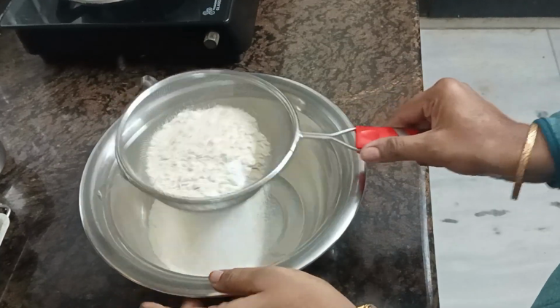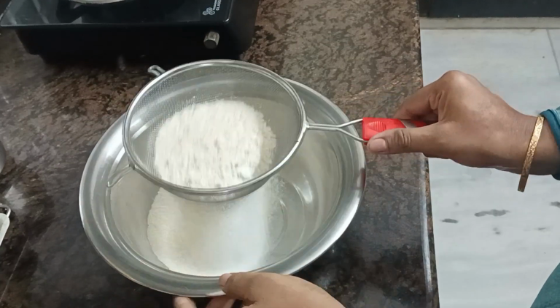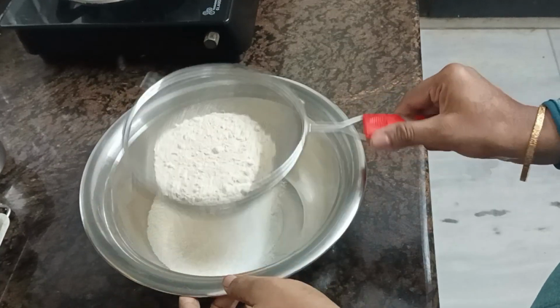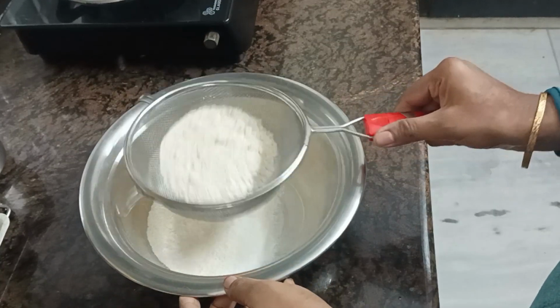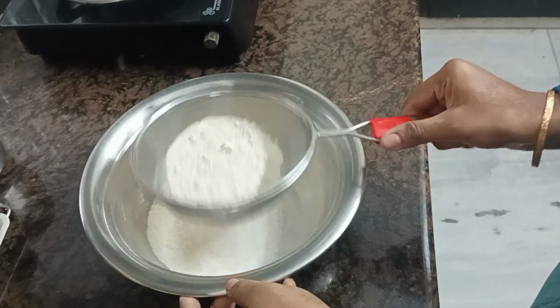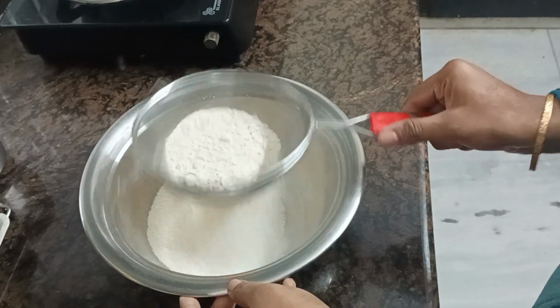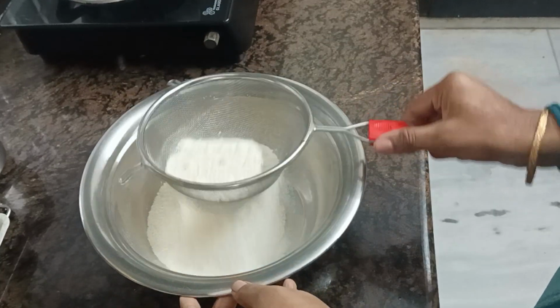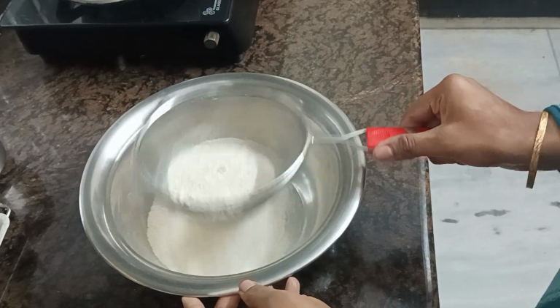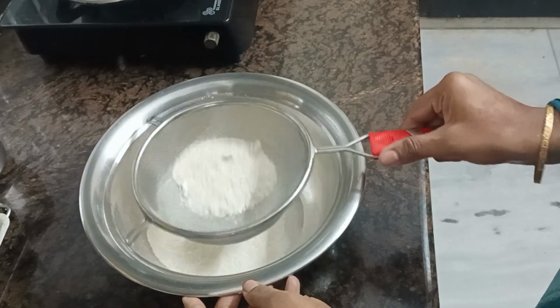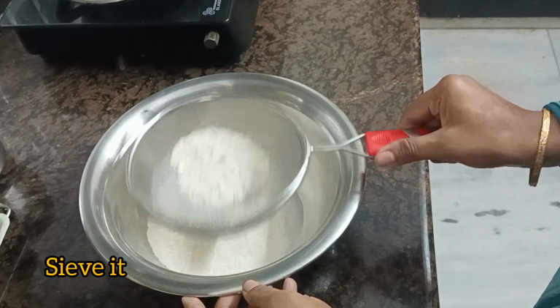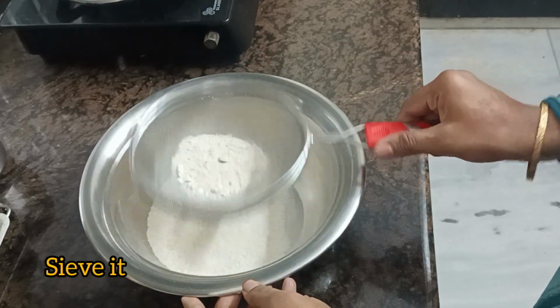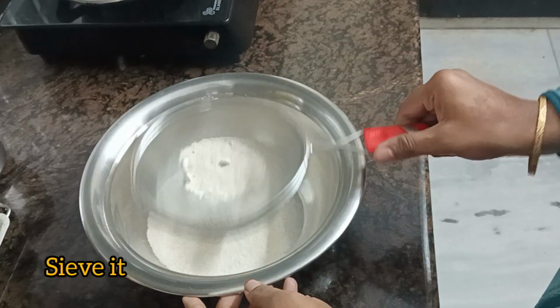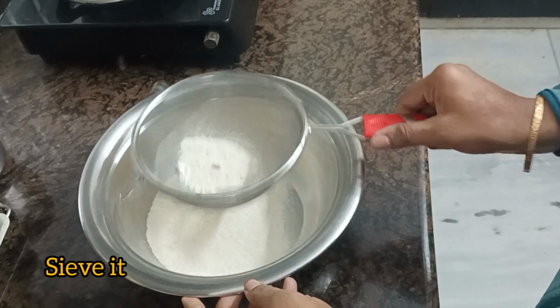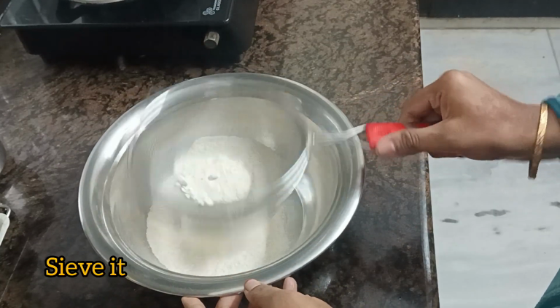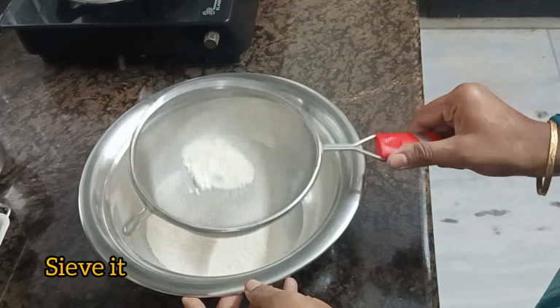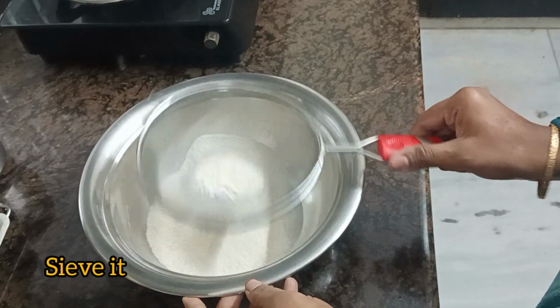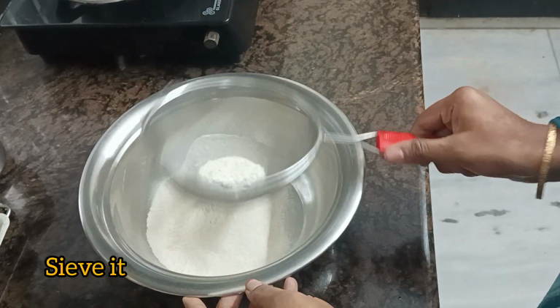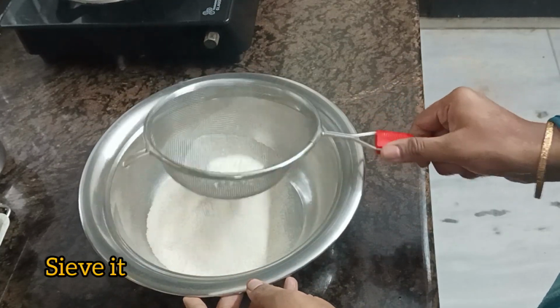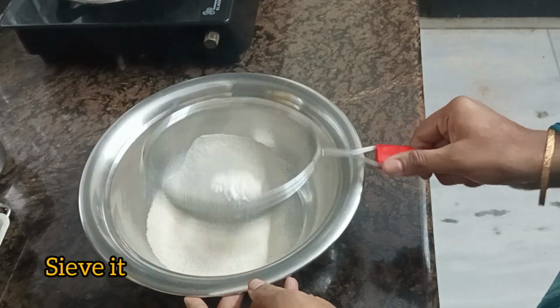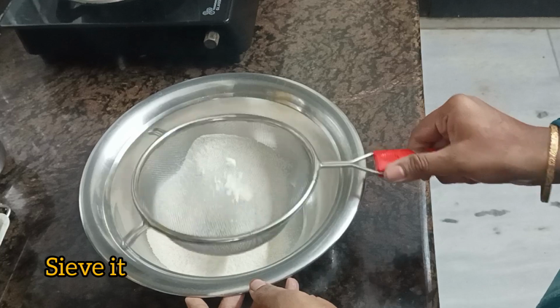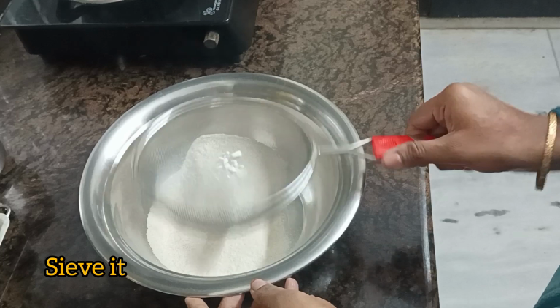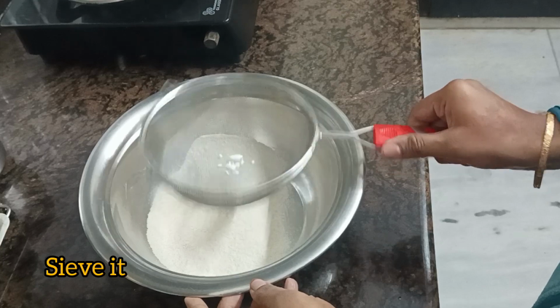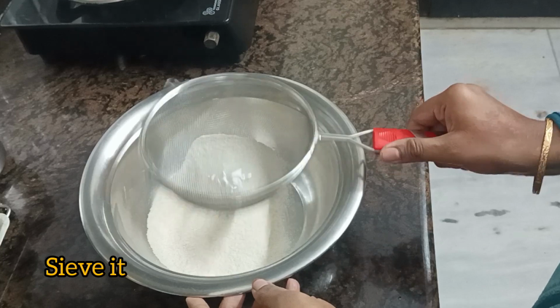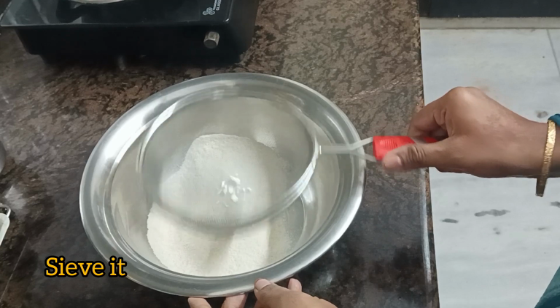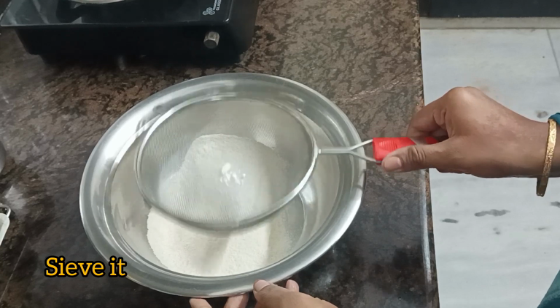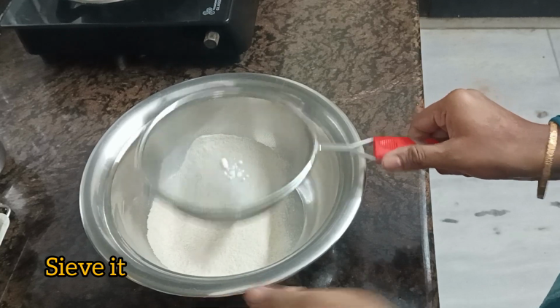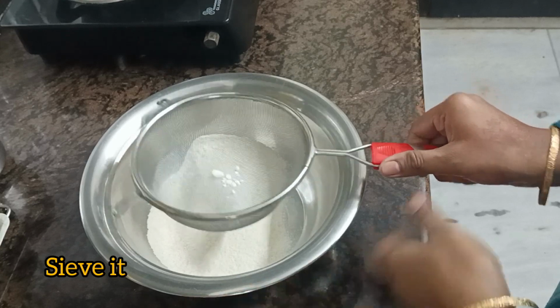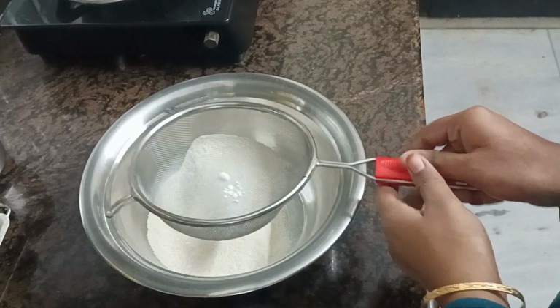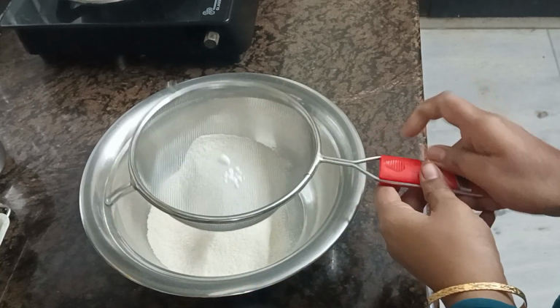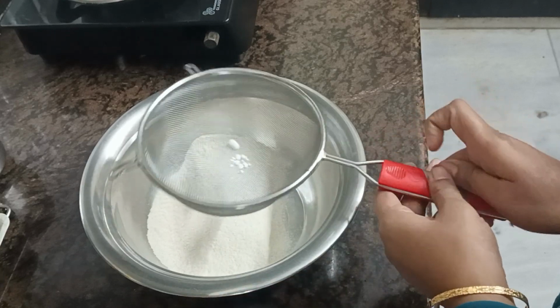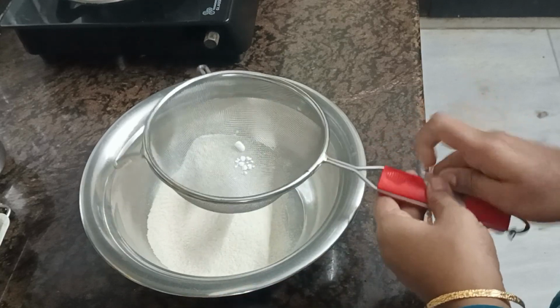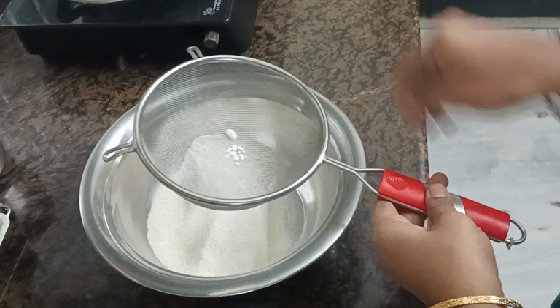Now I am going to add a little bit of baking soda, baking powder together.